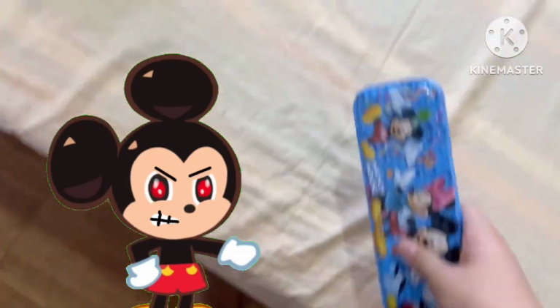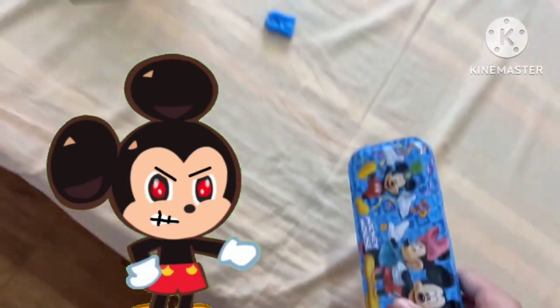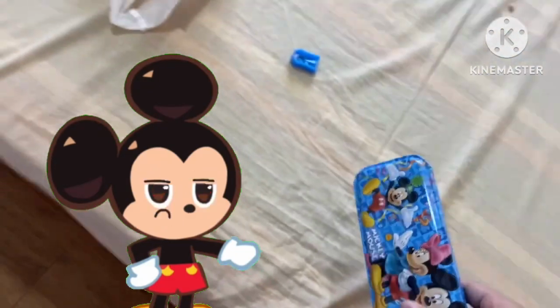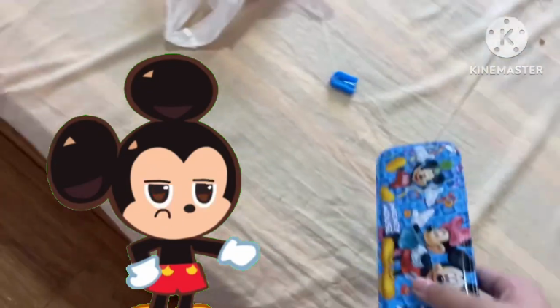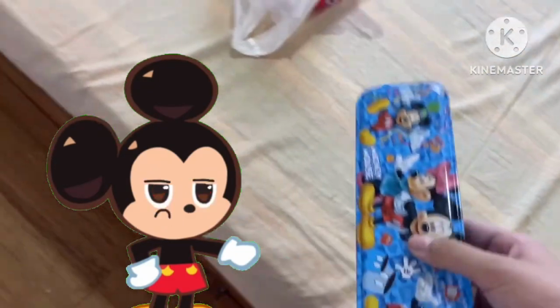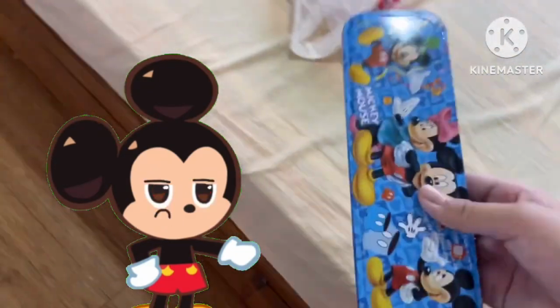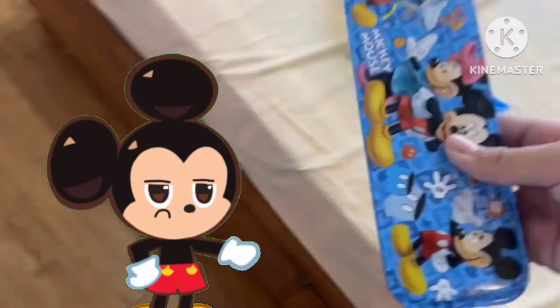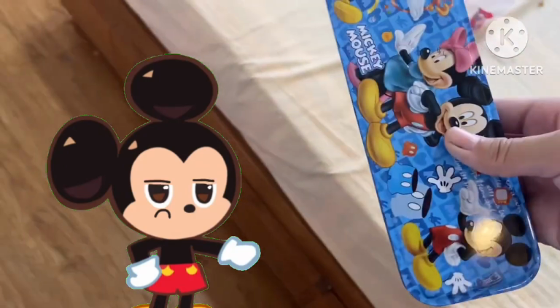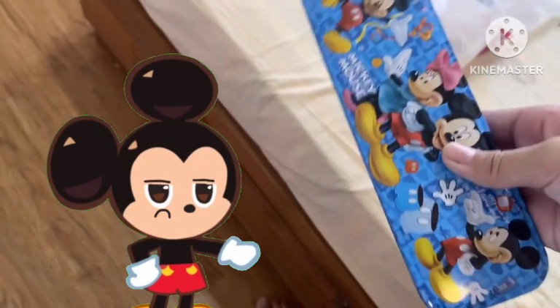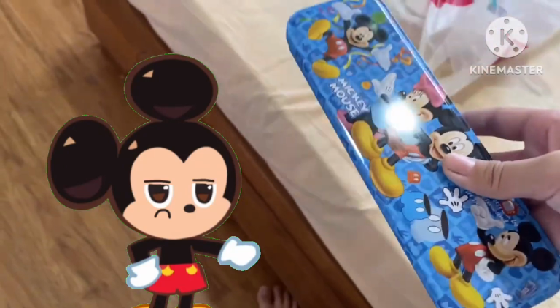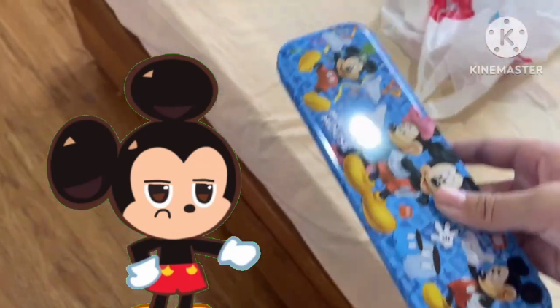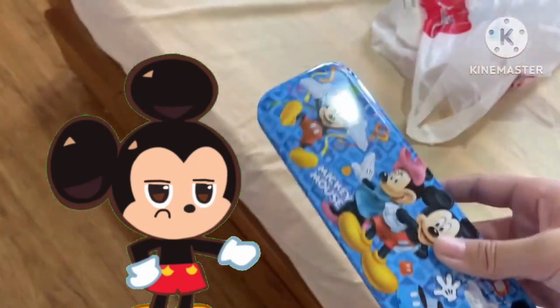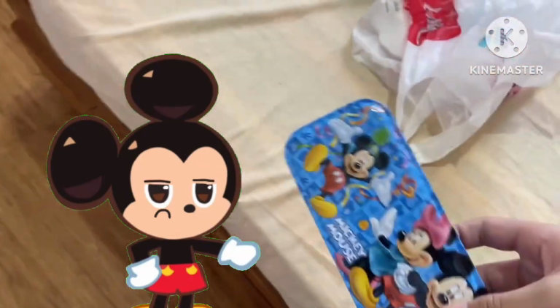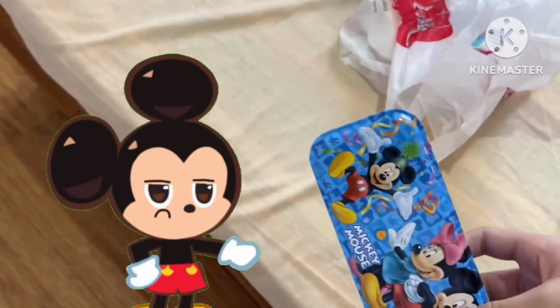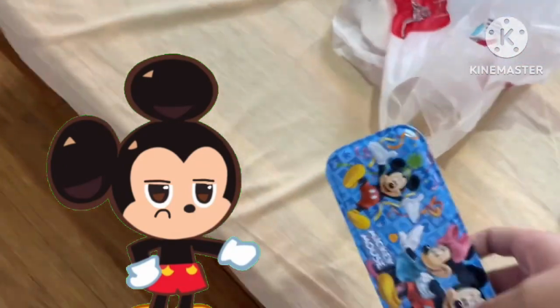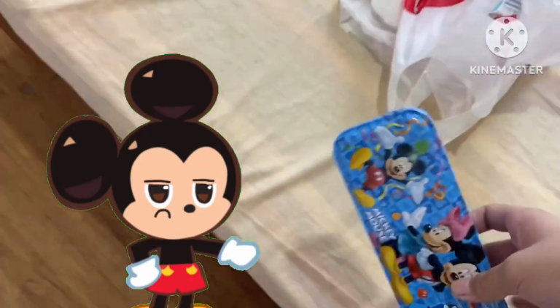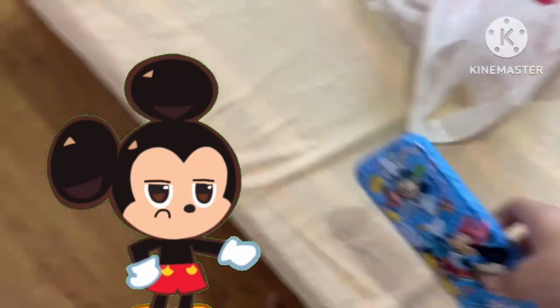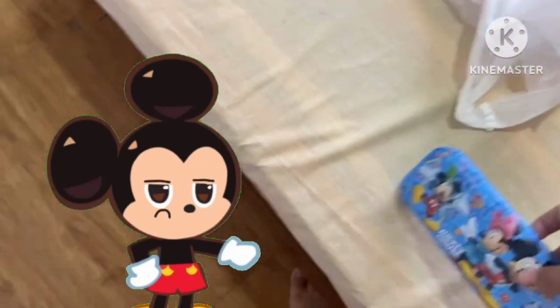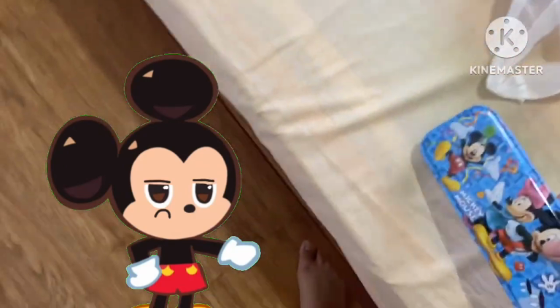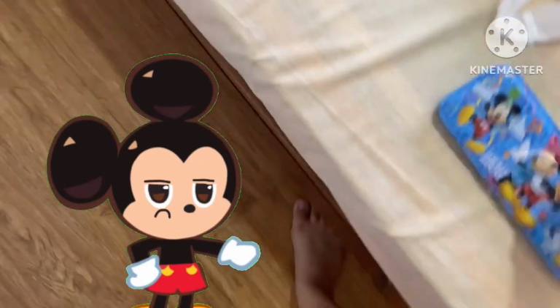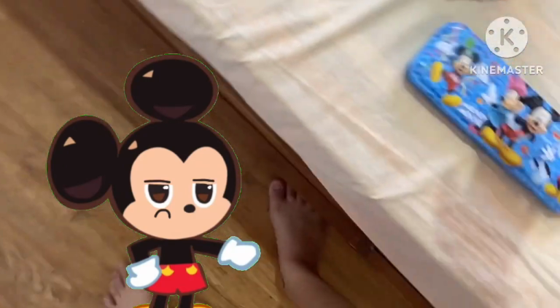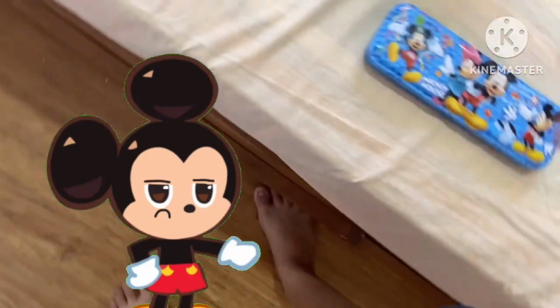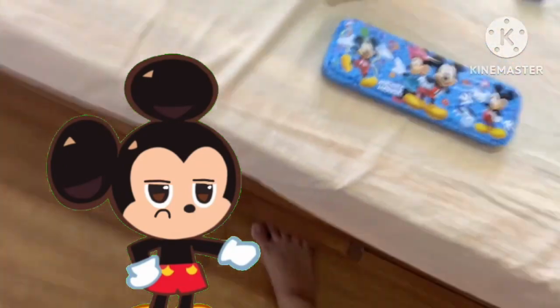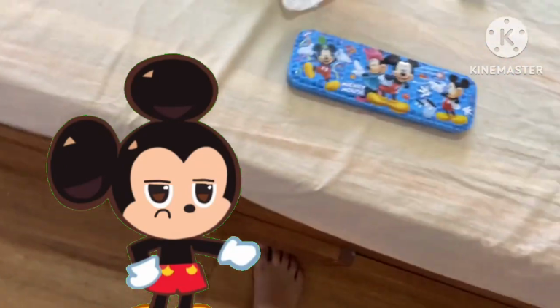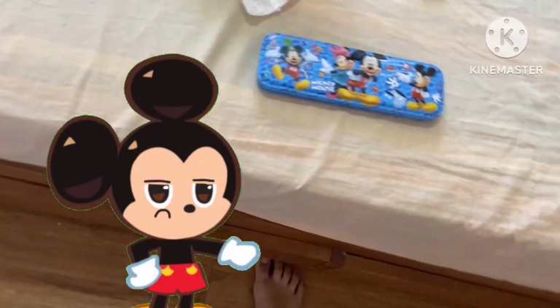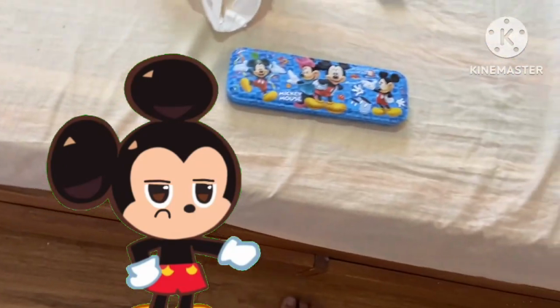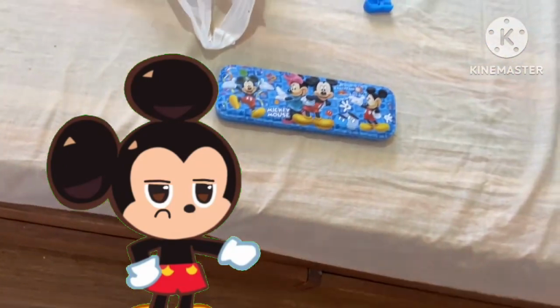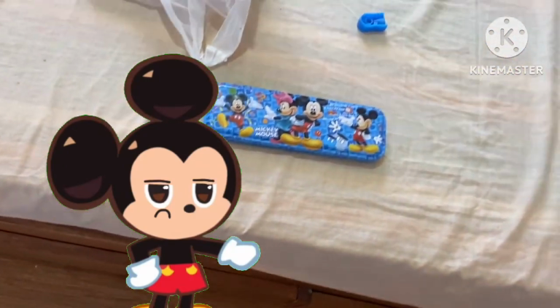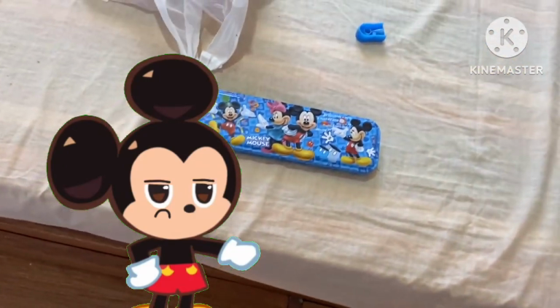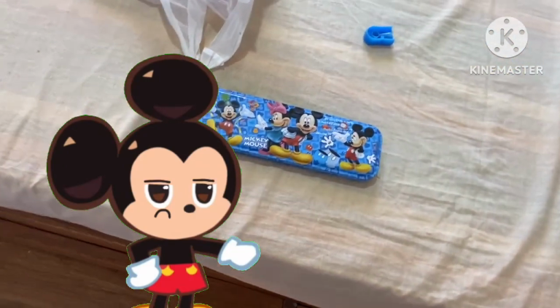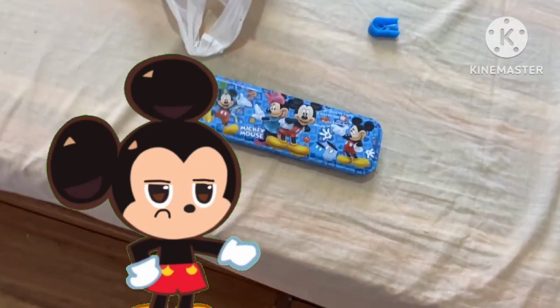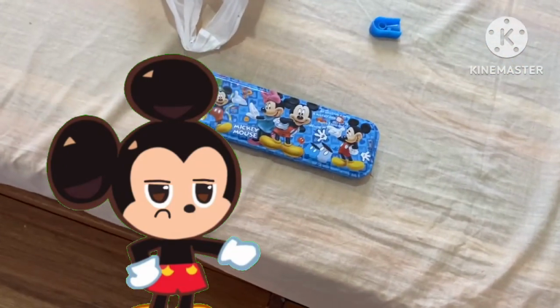But yeah, we're going to pencil case ratings, and I give it a 7 out of 10. It's okay.